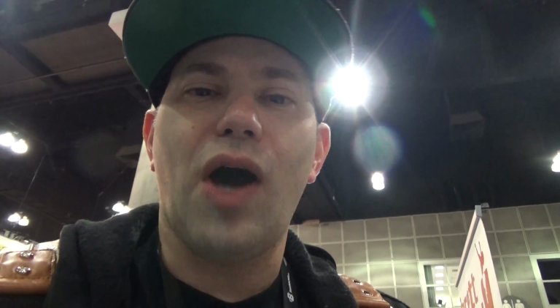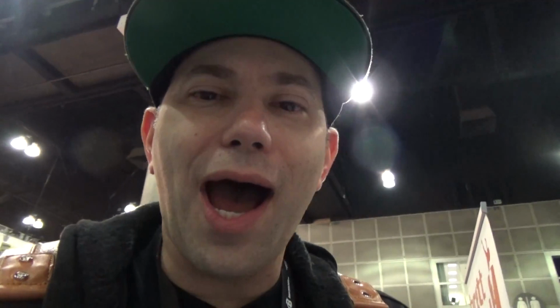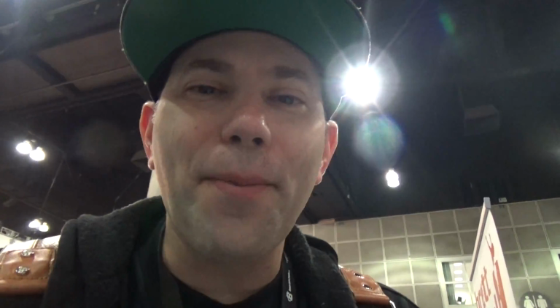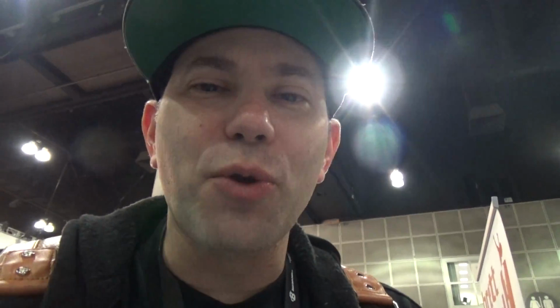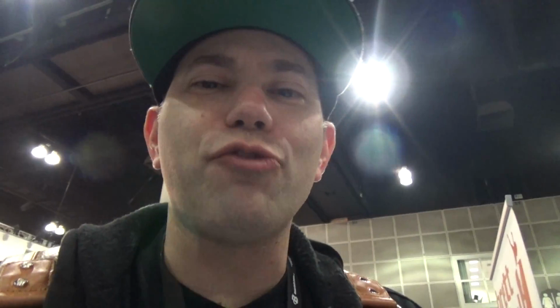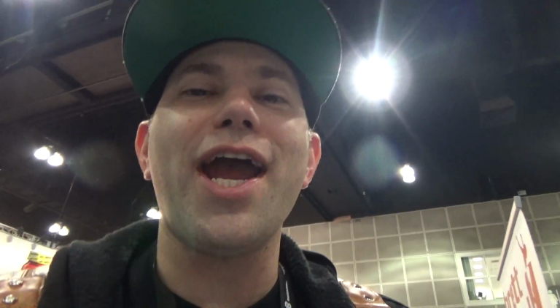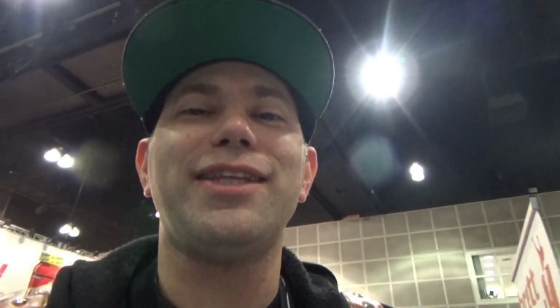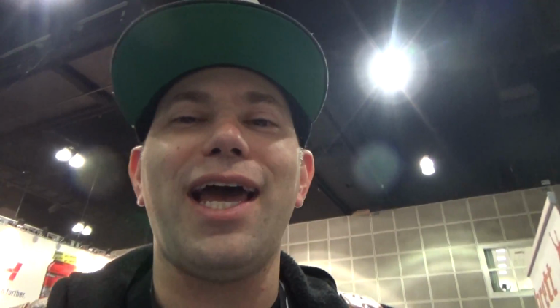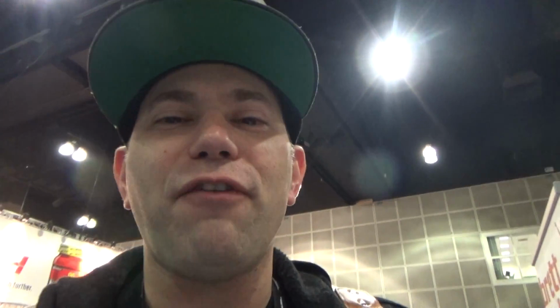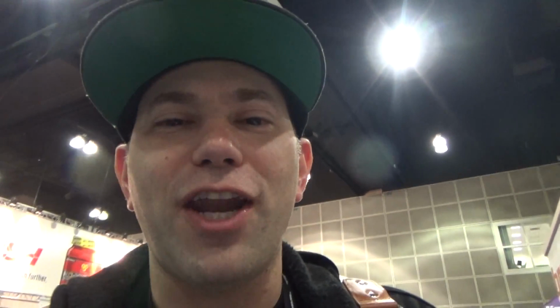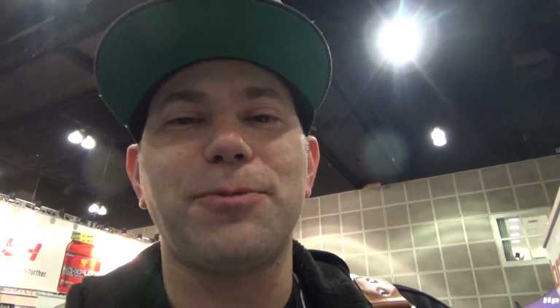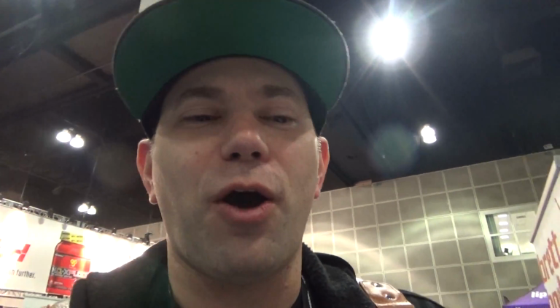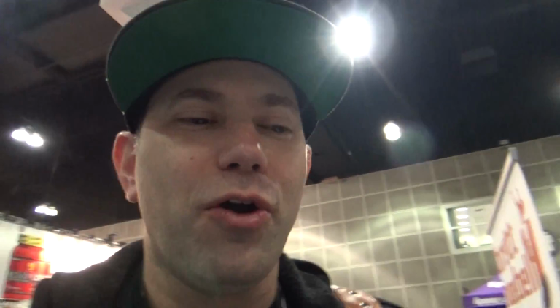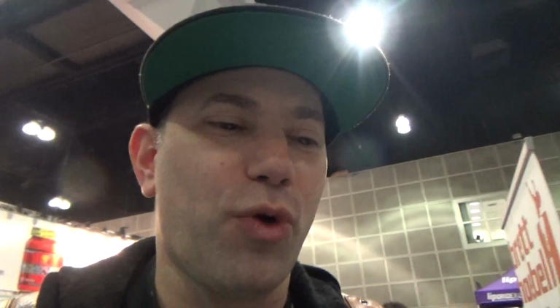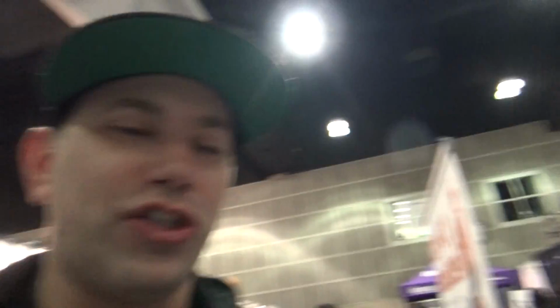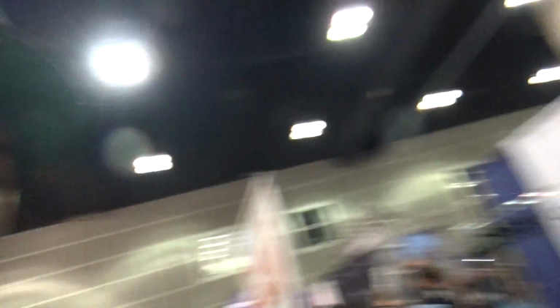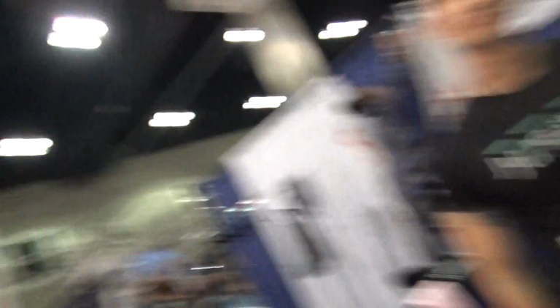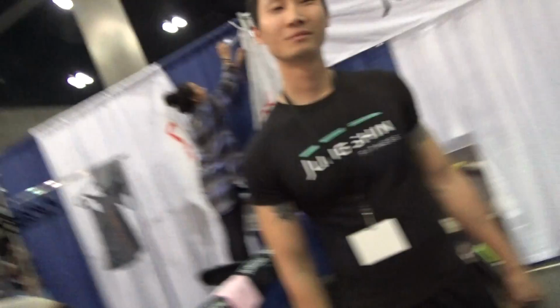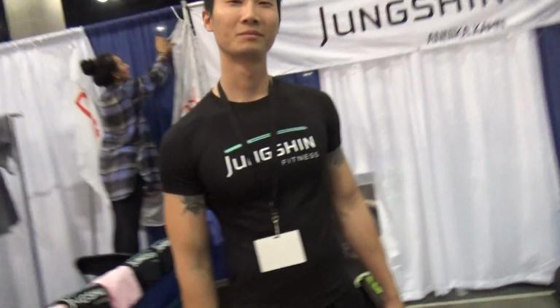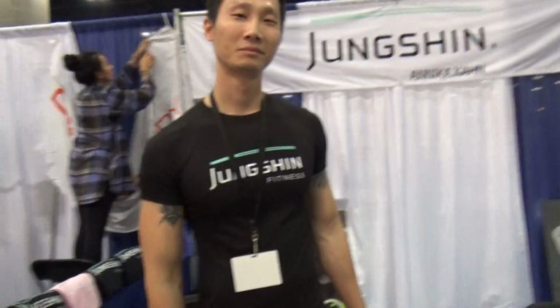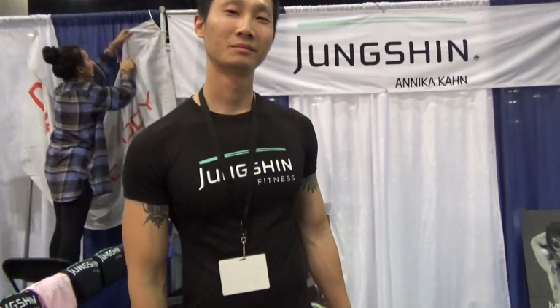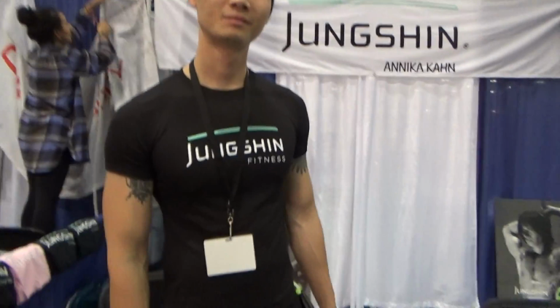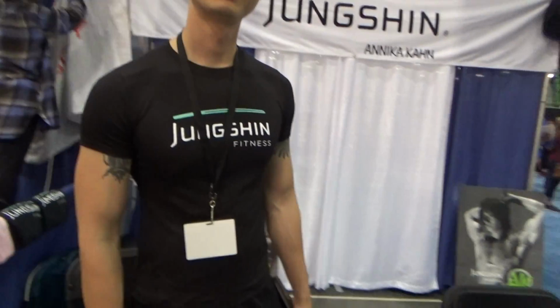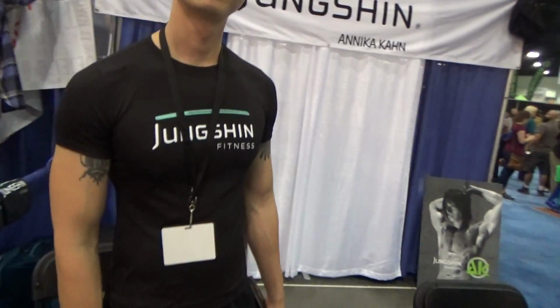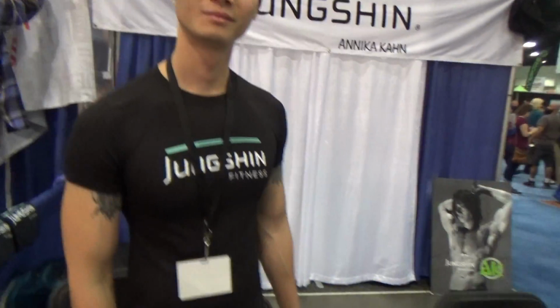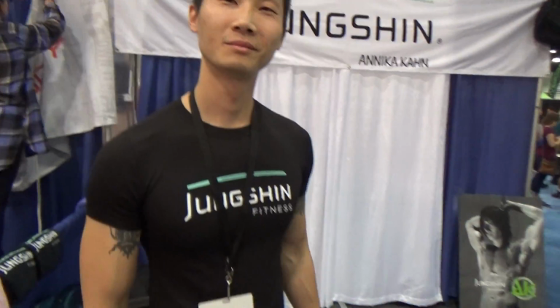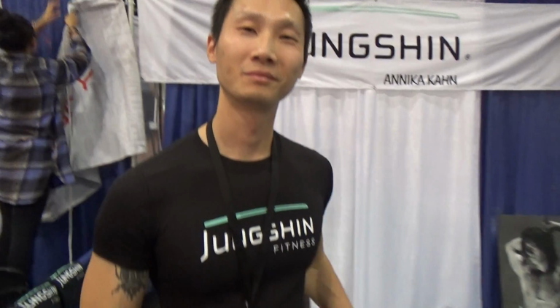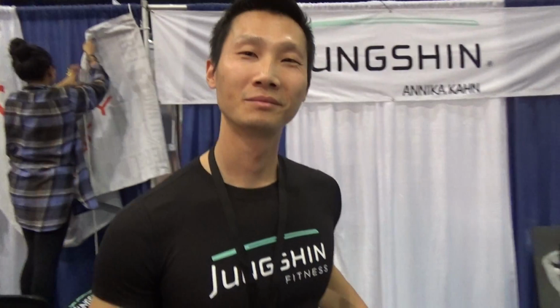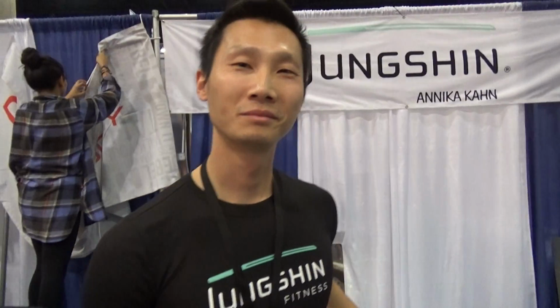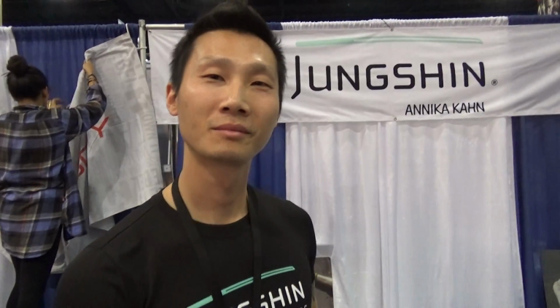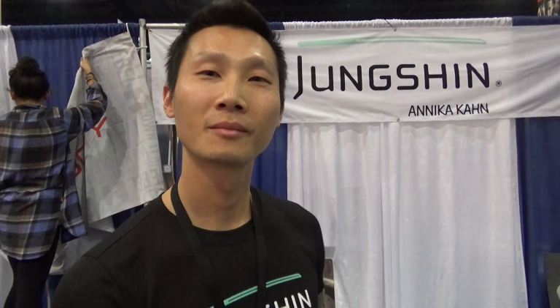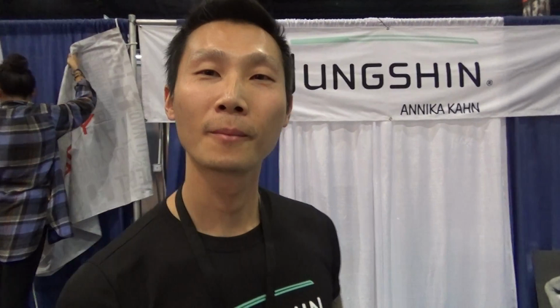I'm here with Ray at the LA Fit Expo. We're talking about Jungshin today. So Ray, what is Jungshin?